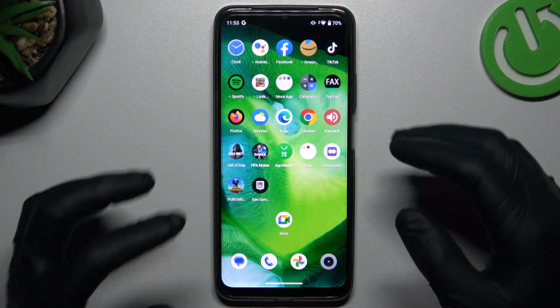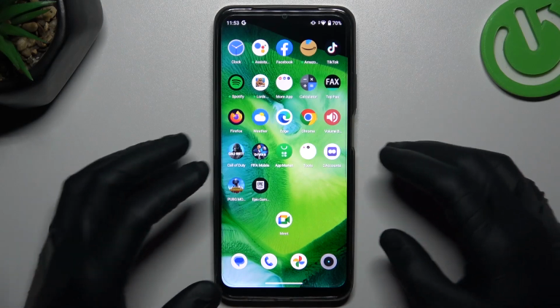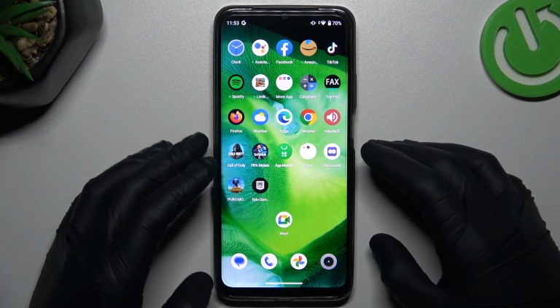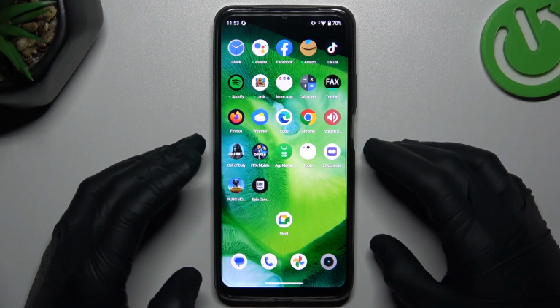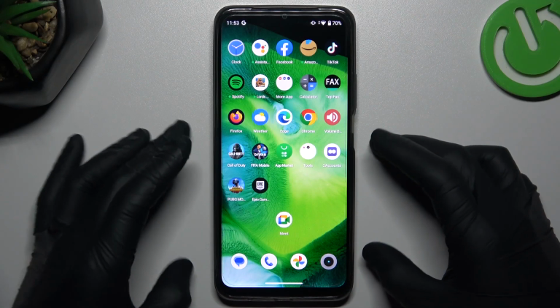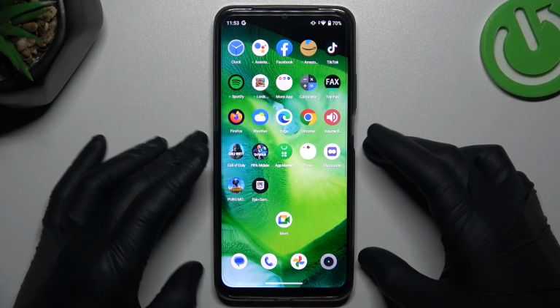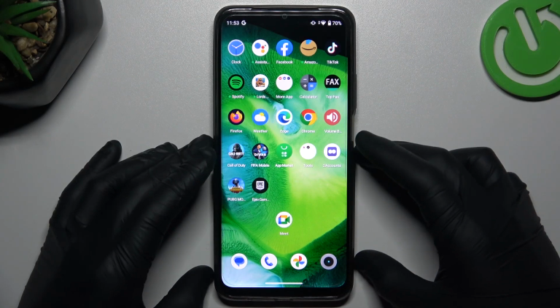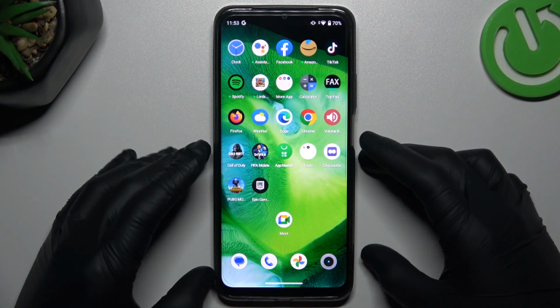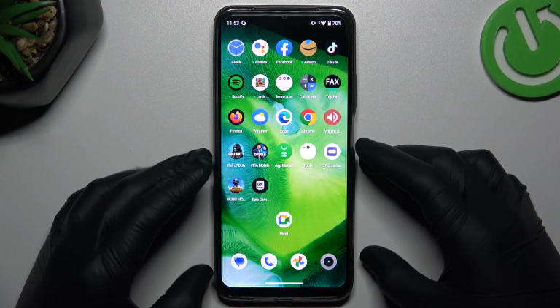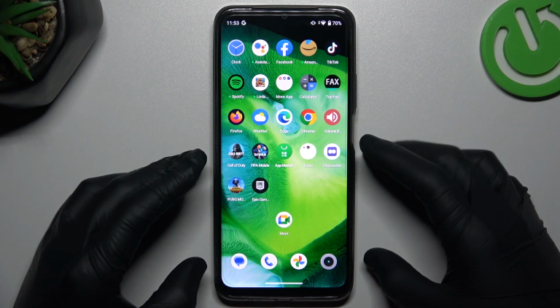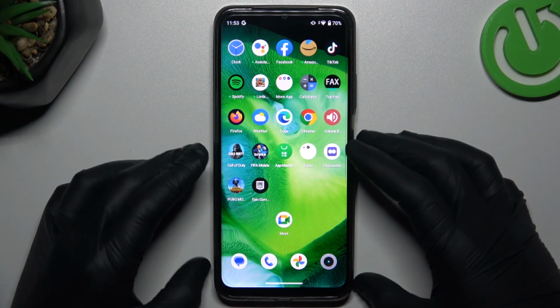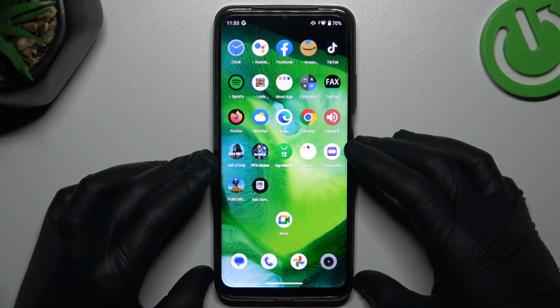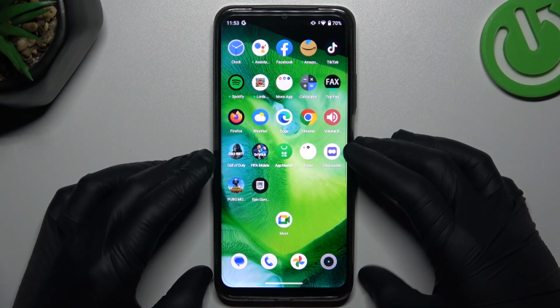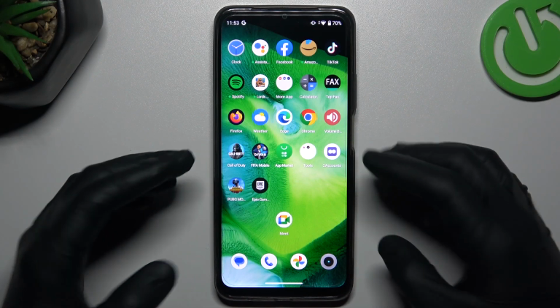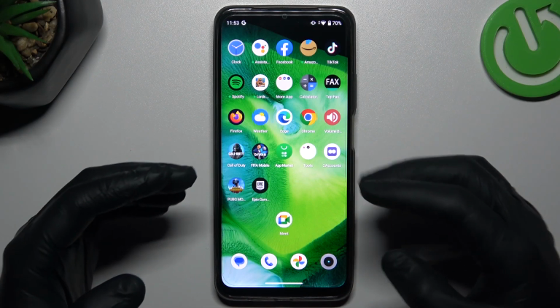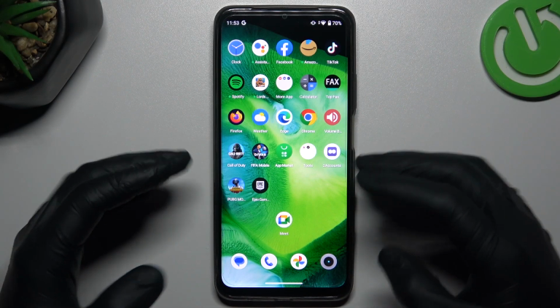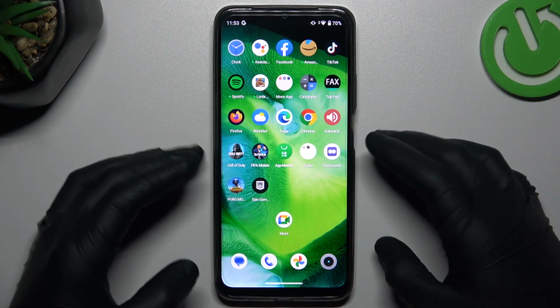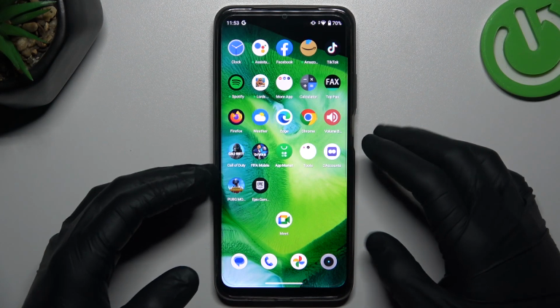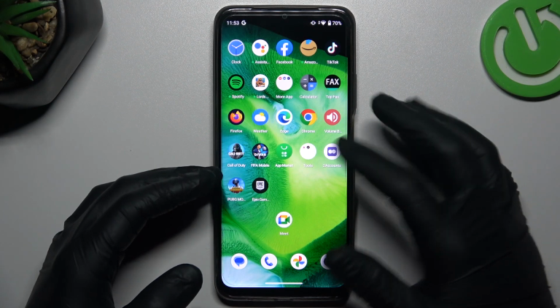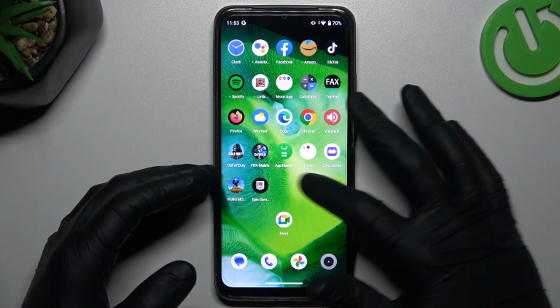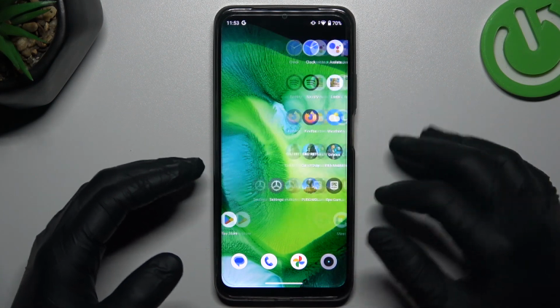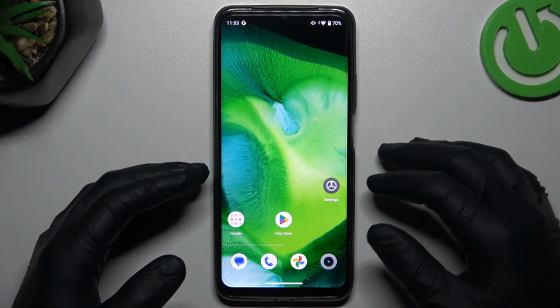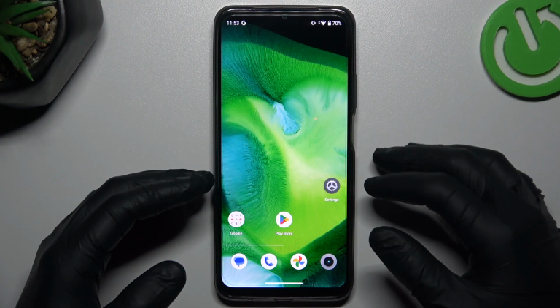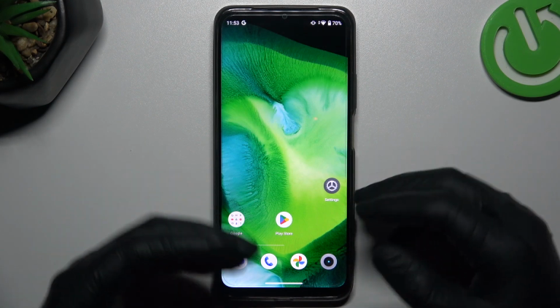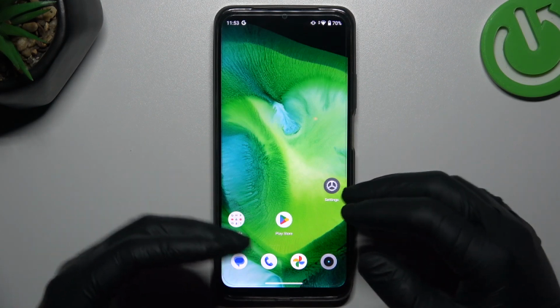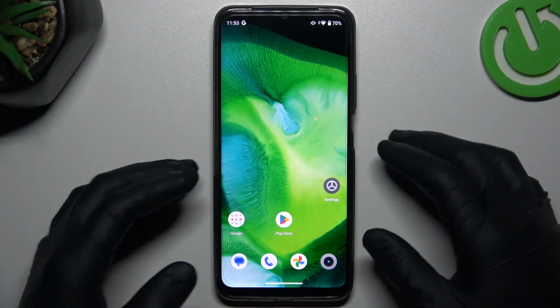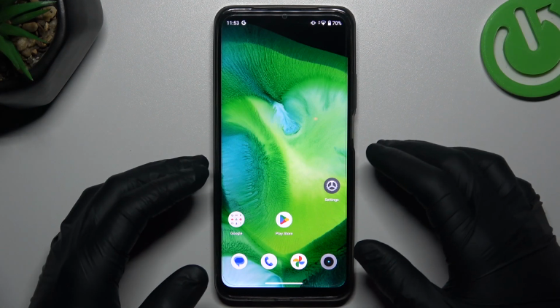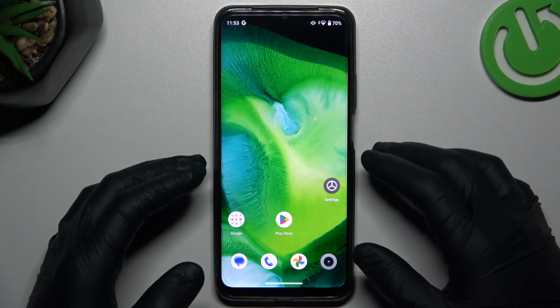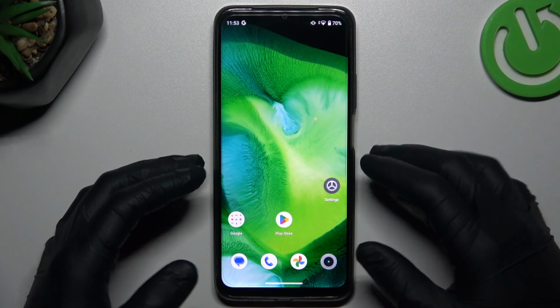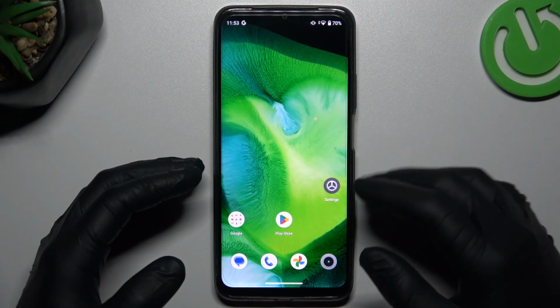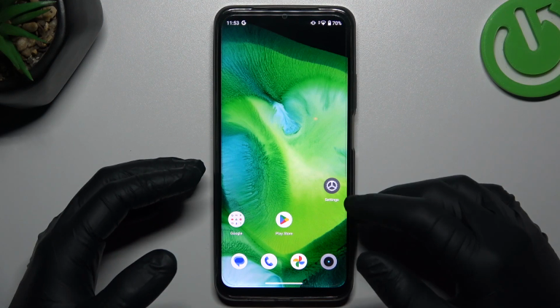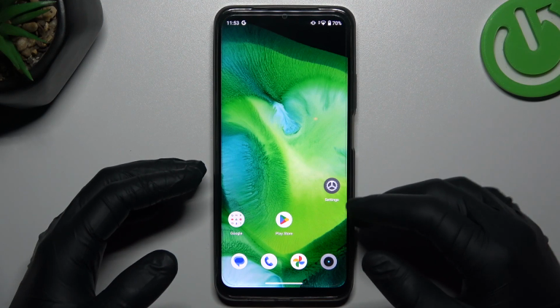Hello guys! Today I'm going to show you a few tips to fix WhatsApp notifications not showing on the Redmi Narzo N53.